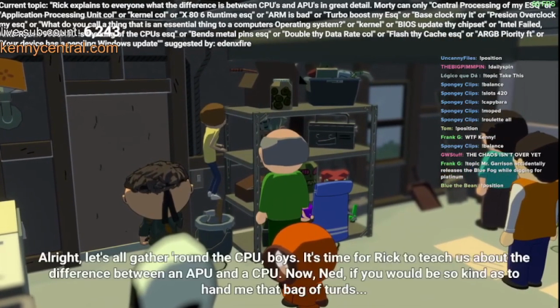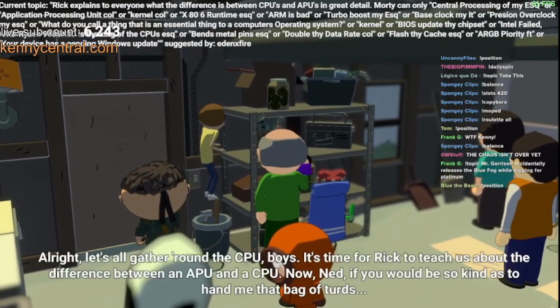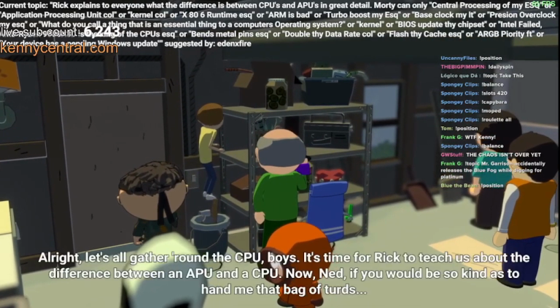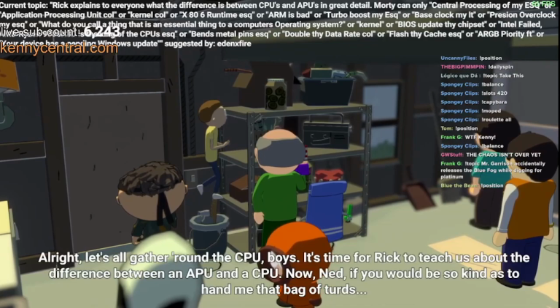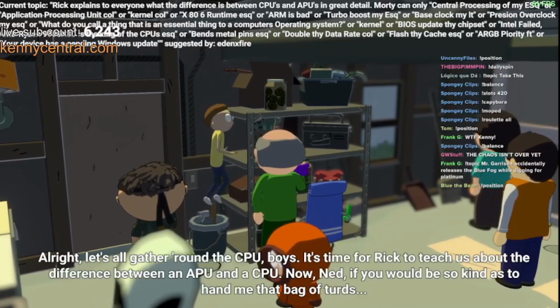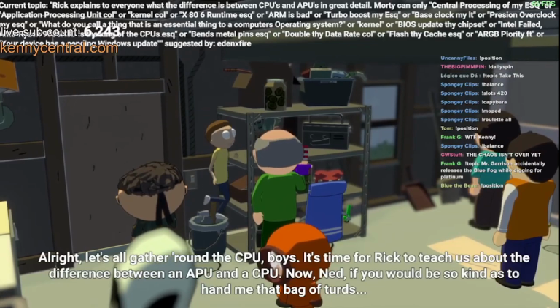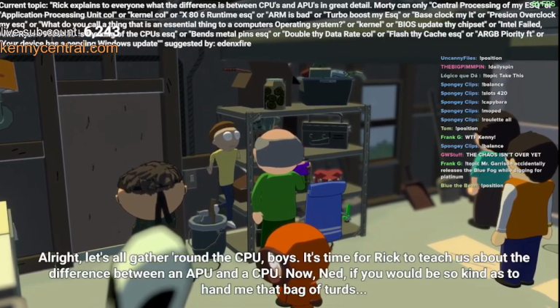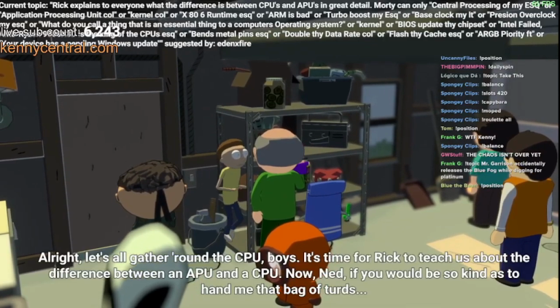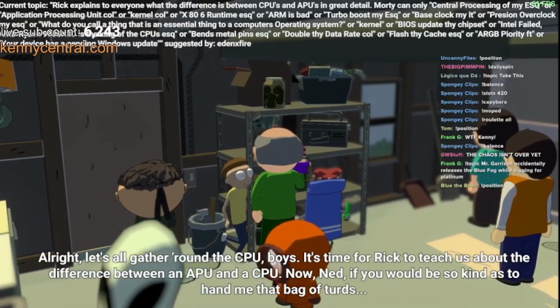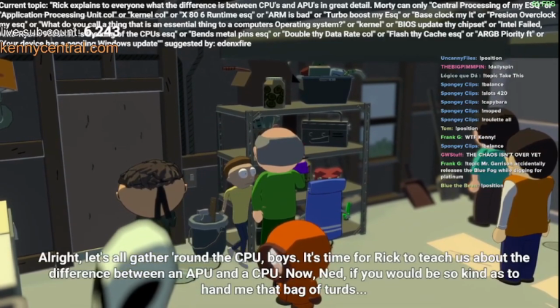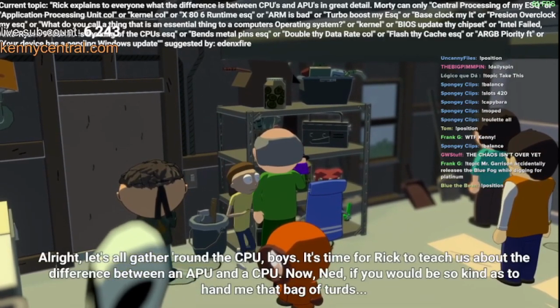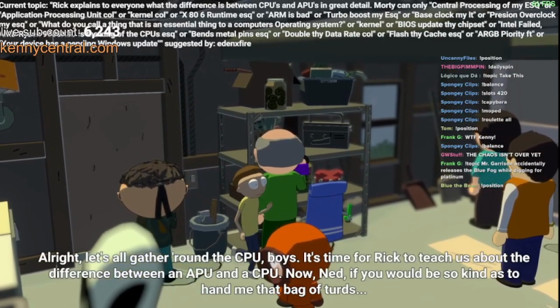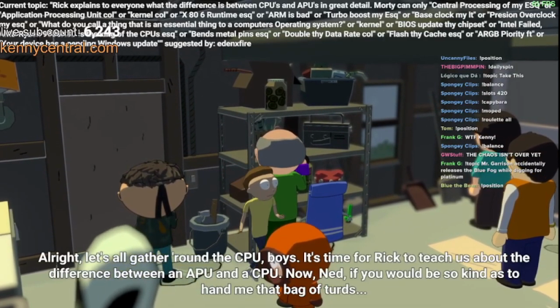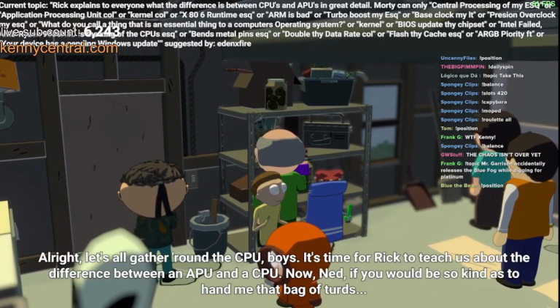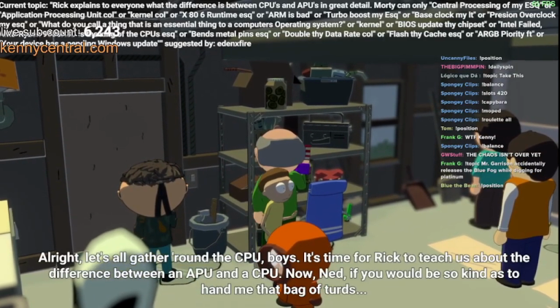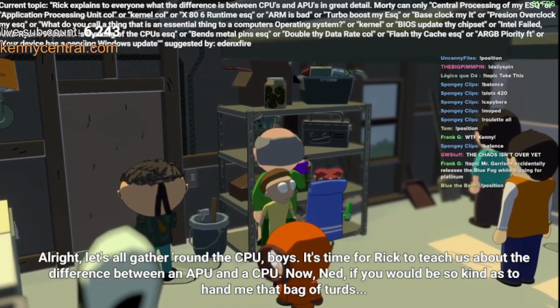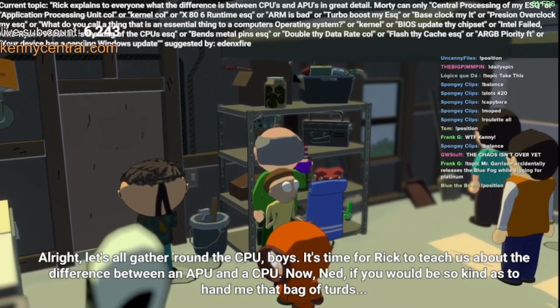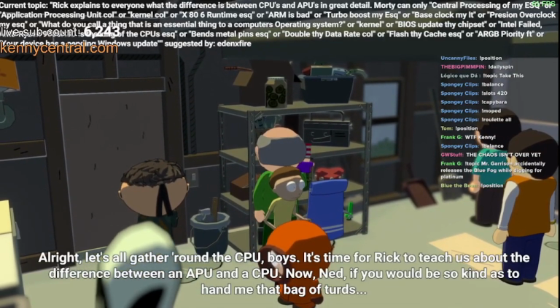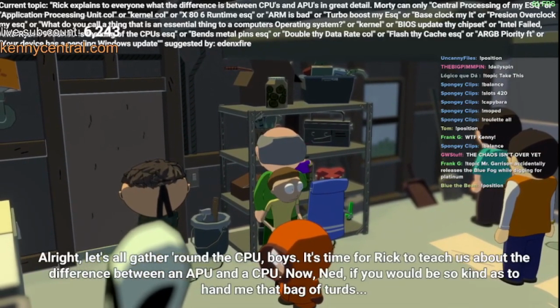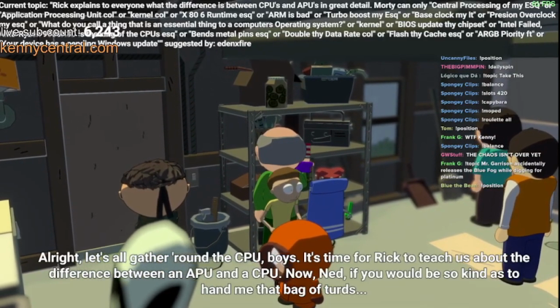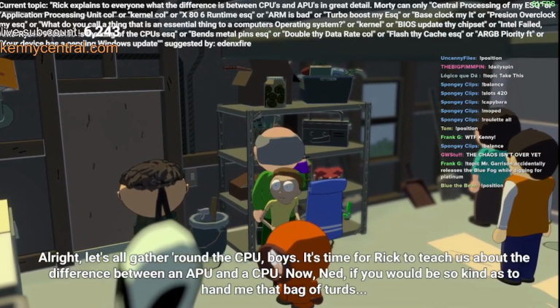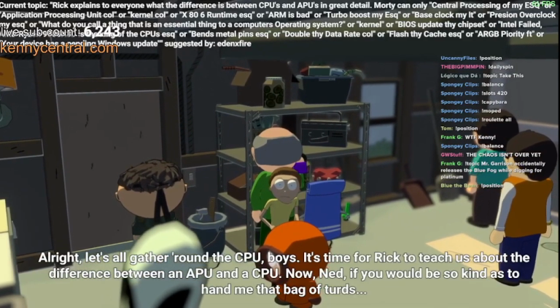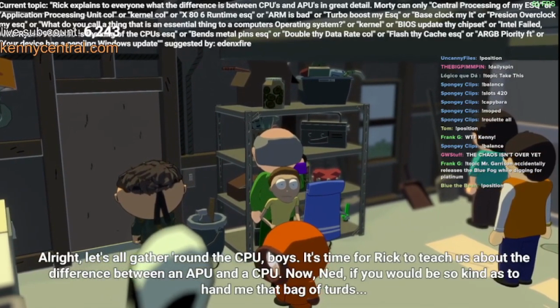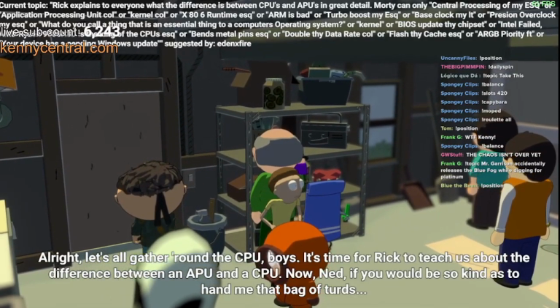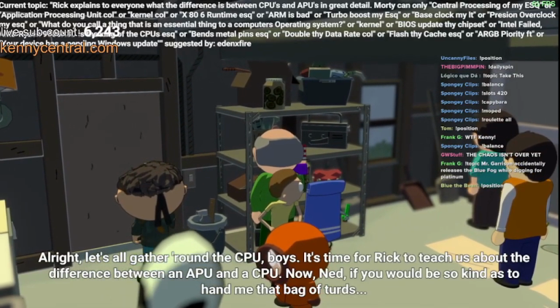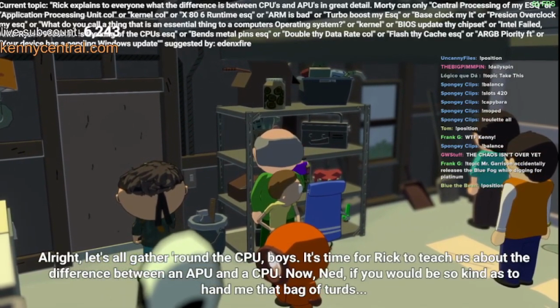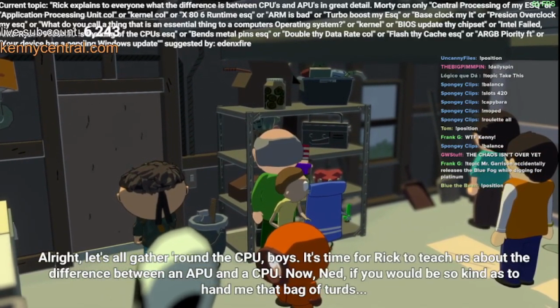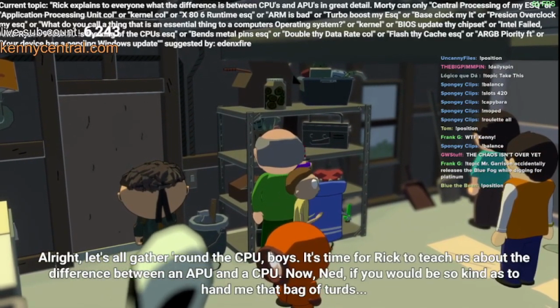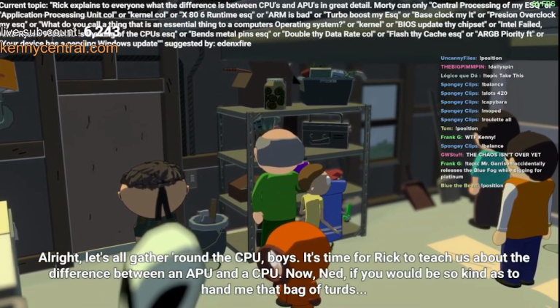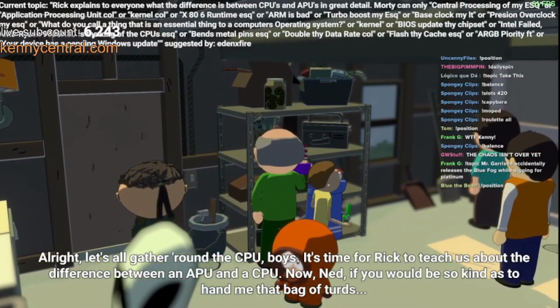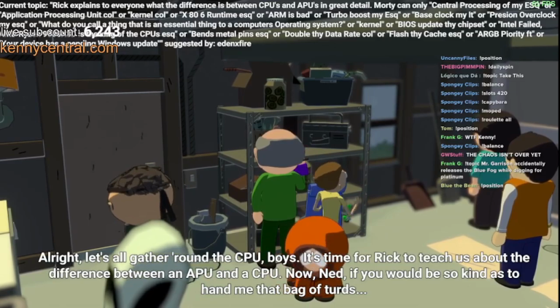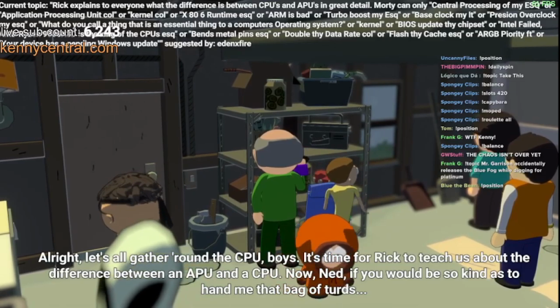All right, let's all gather around. Well, it's time for Rick to teach us about the difference between an apple and a sepia.